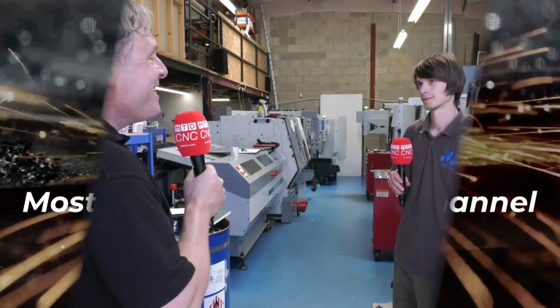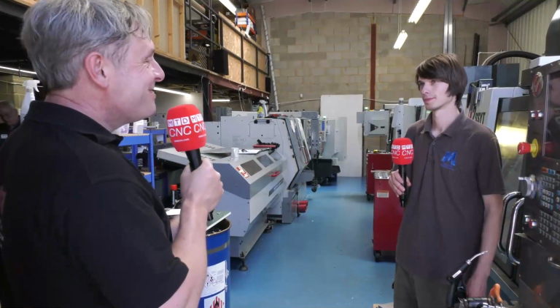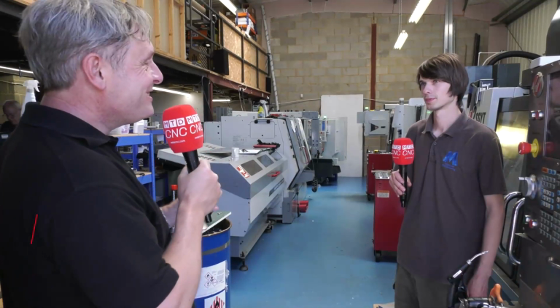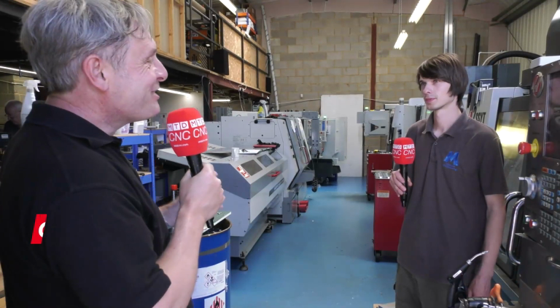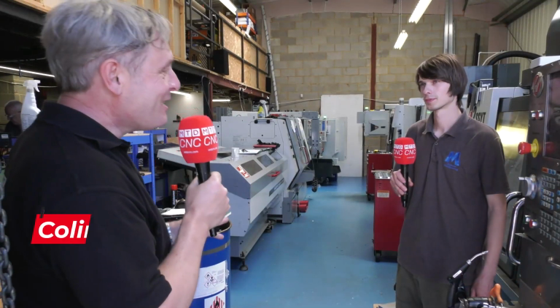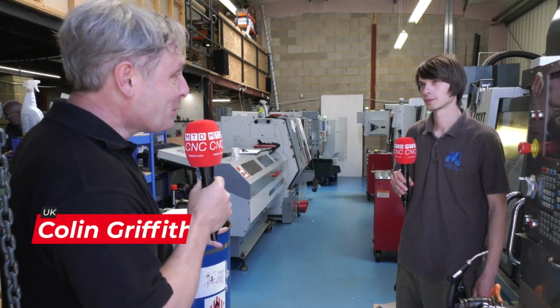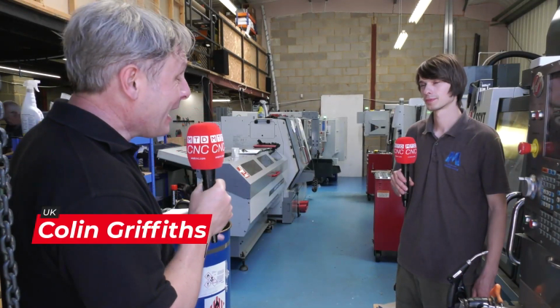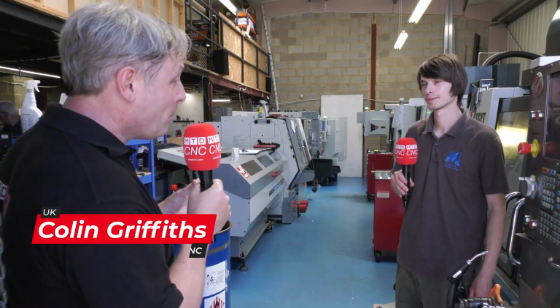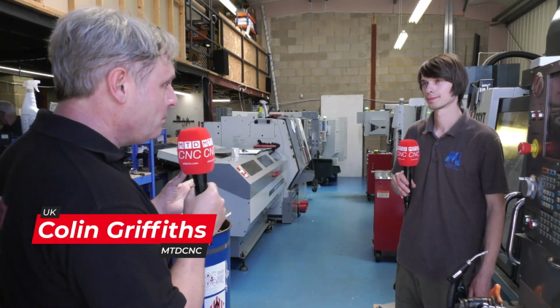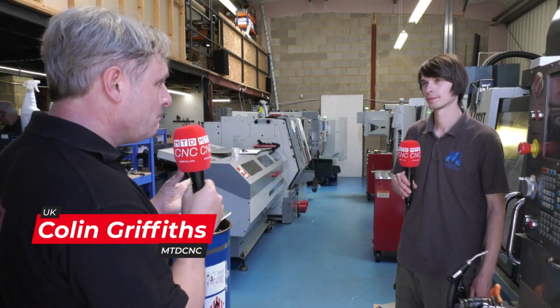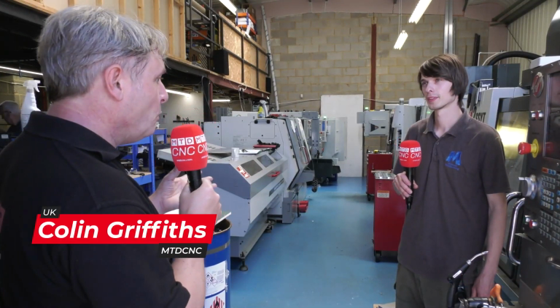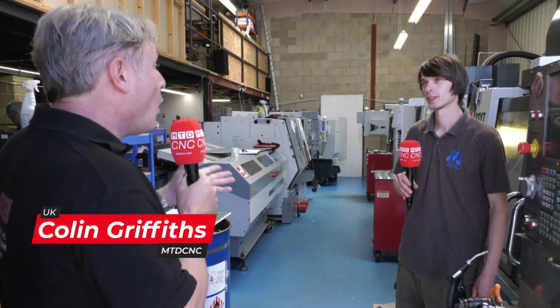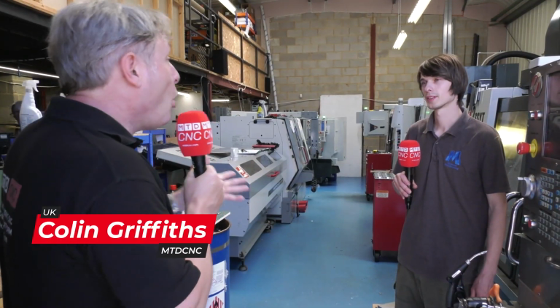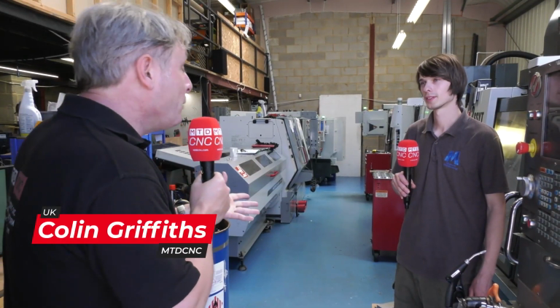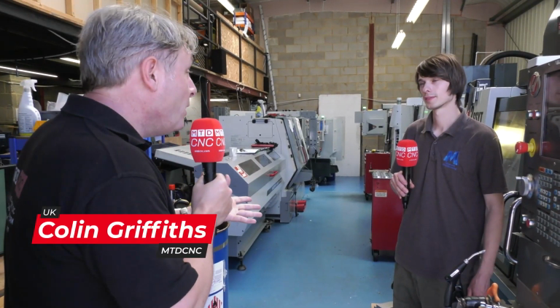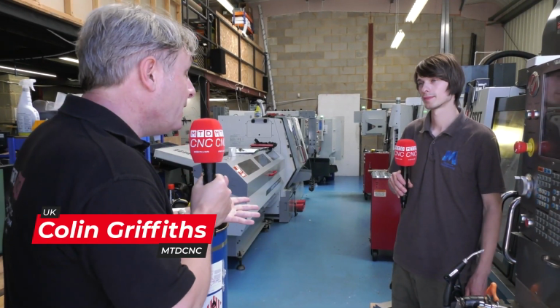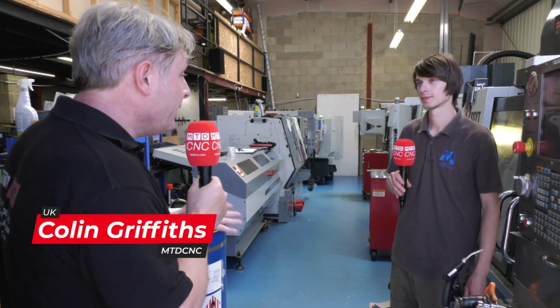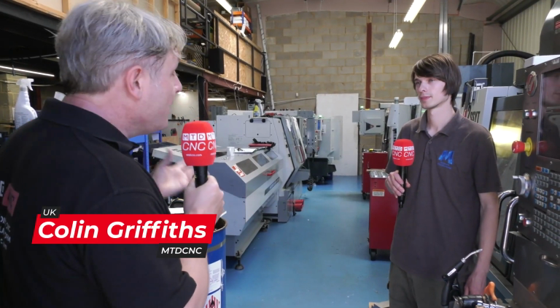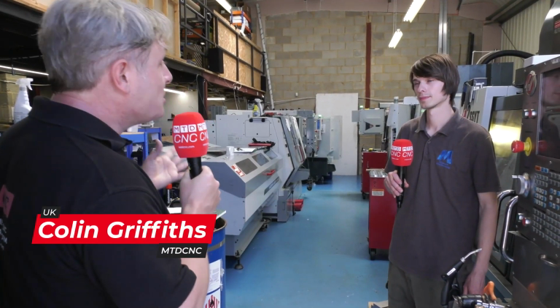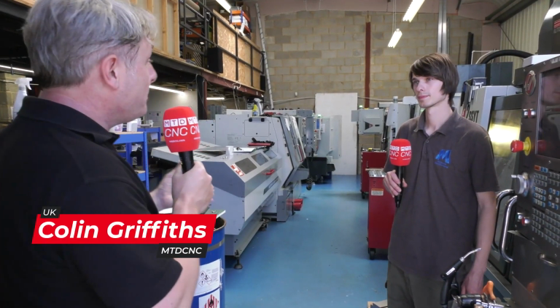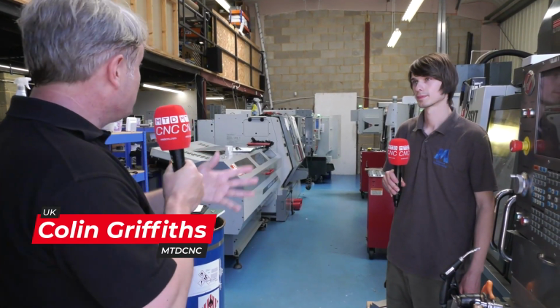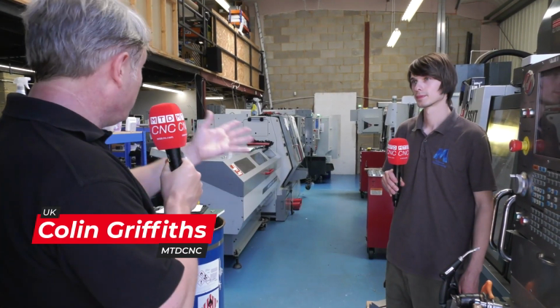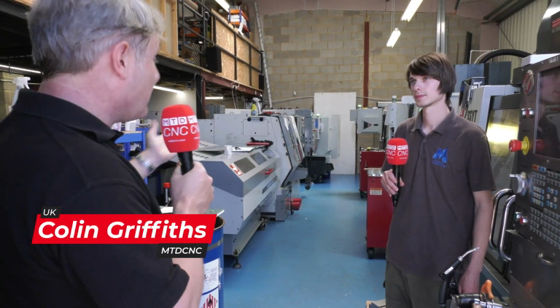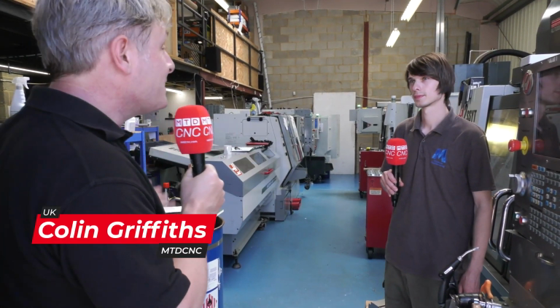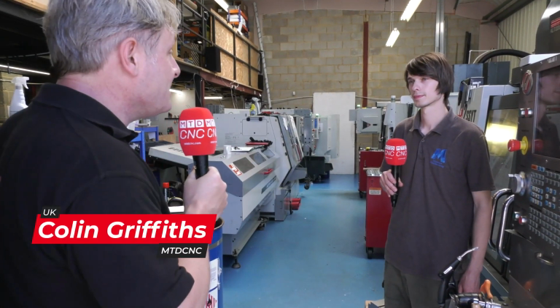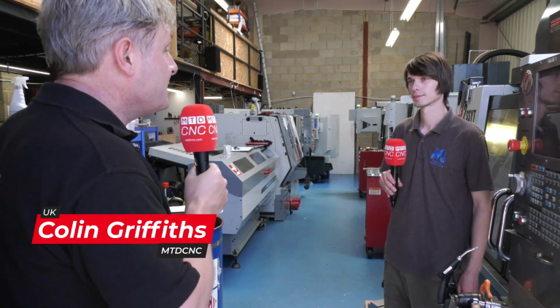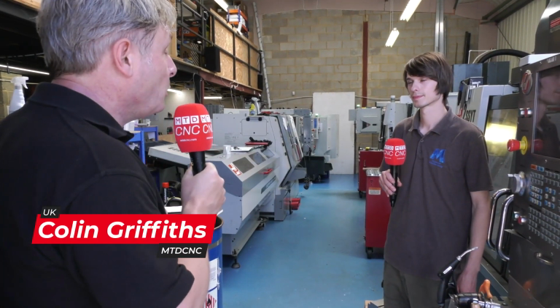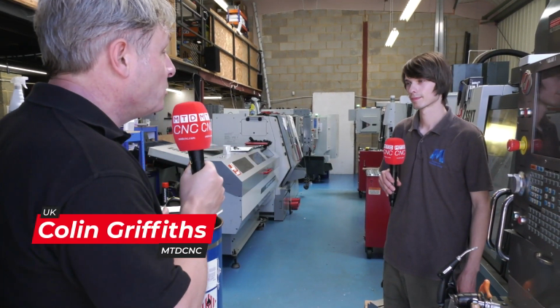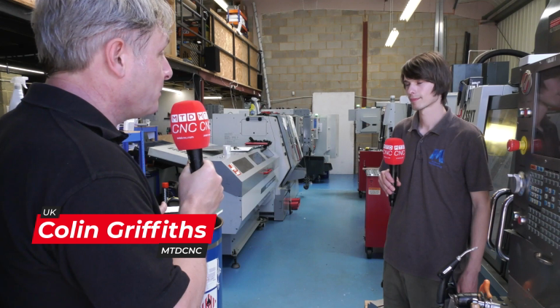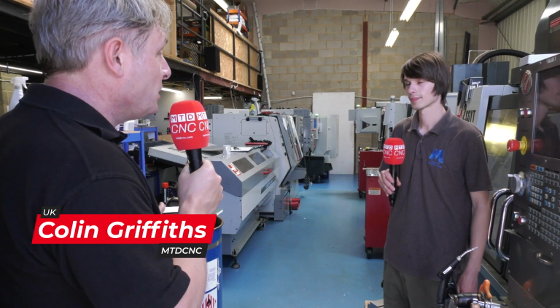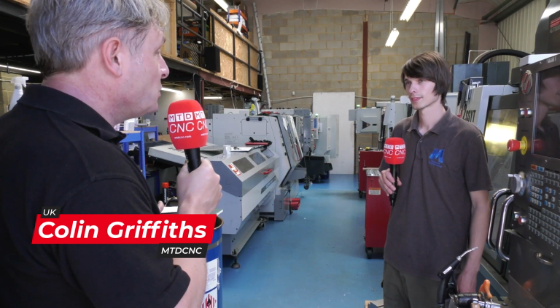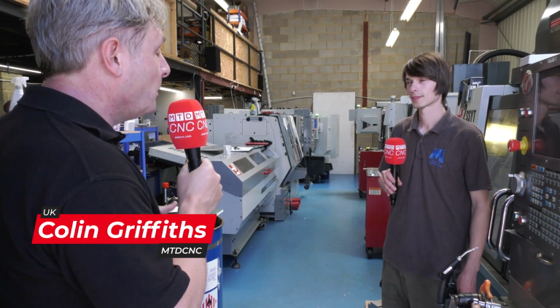This is a great story of how a hobby really developed into a fantastic subcontract machine shop.